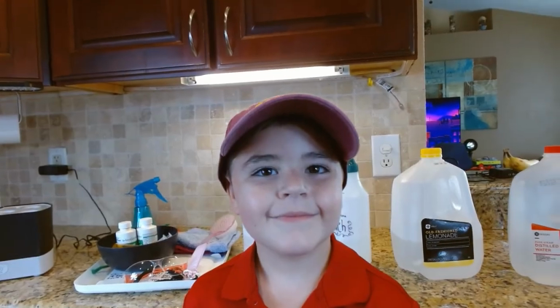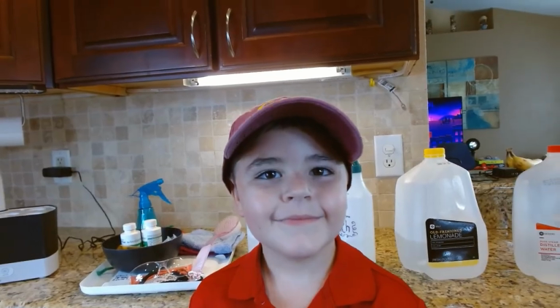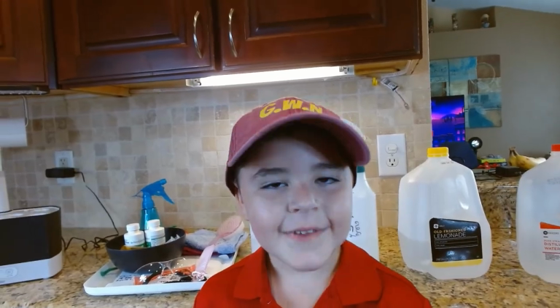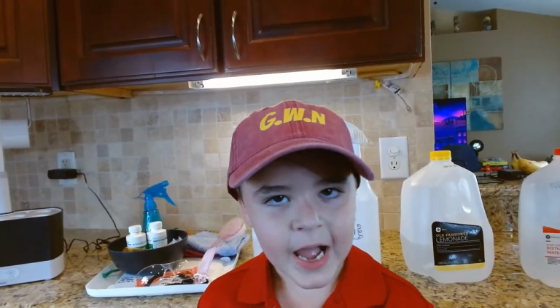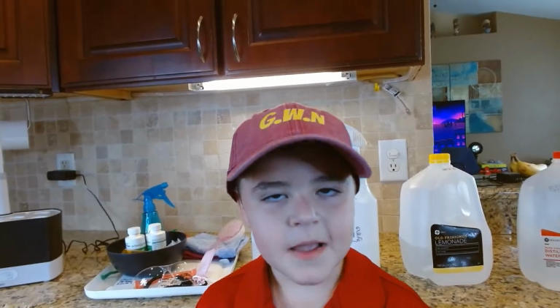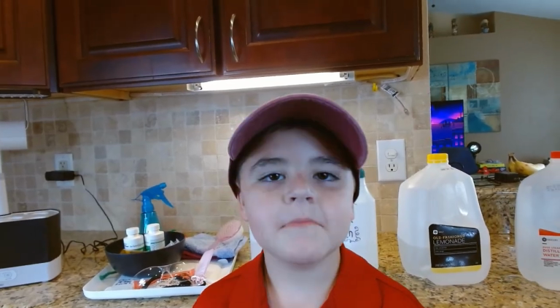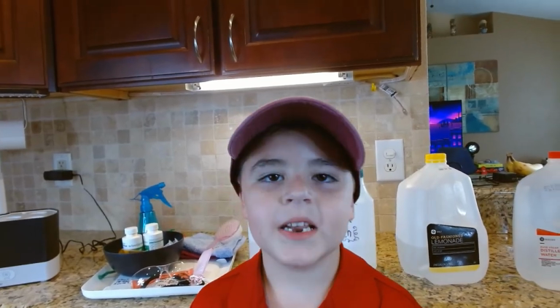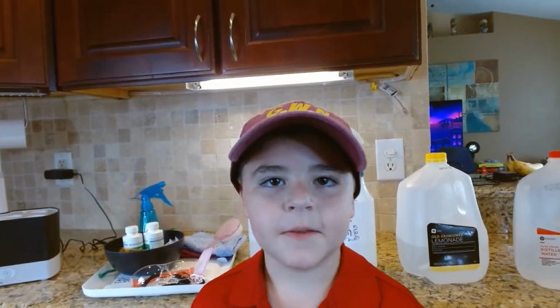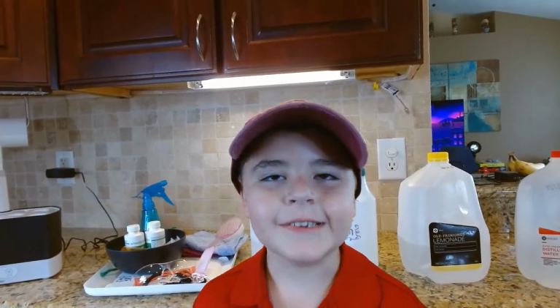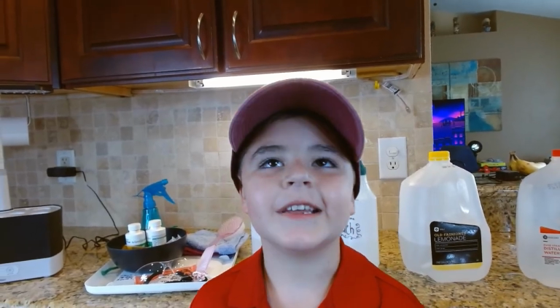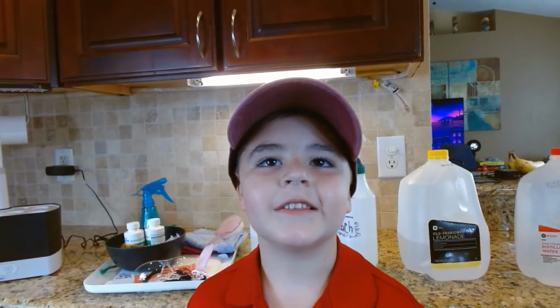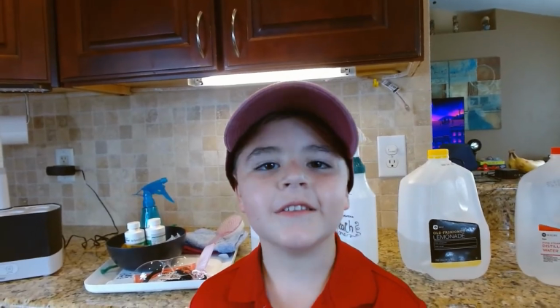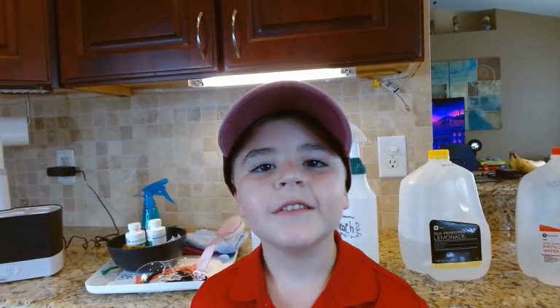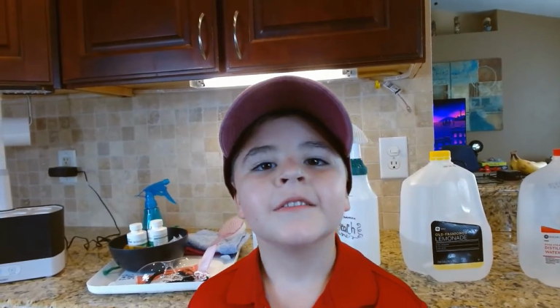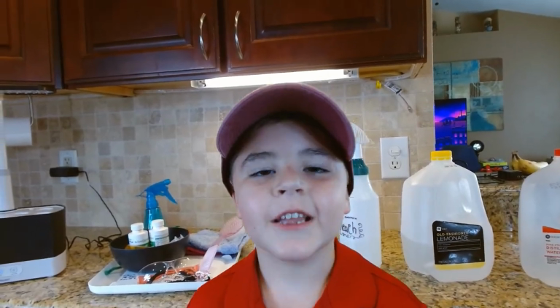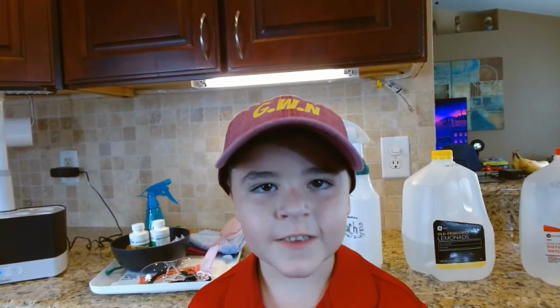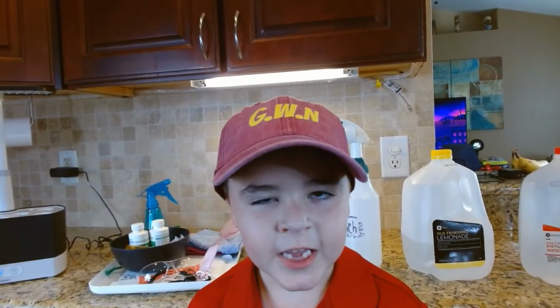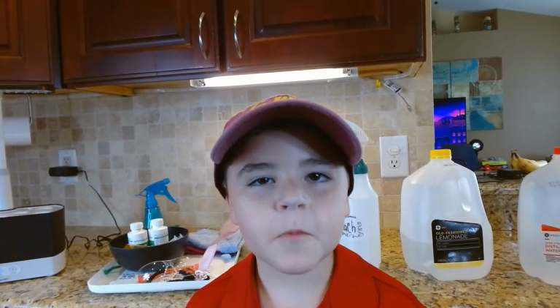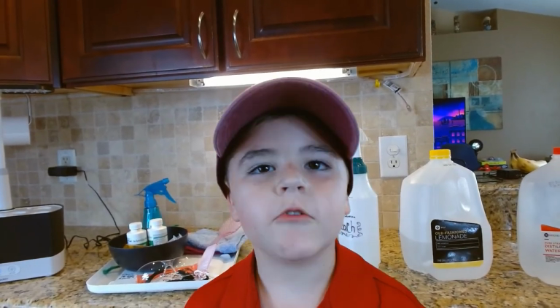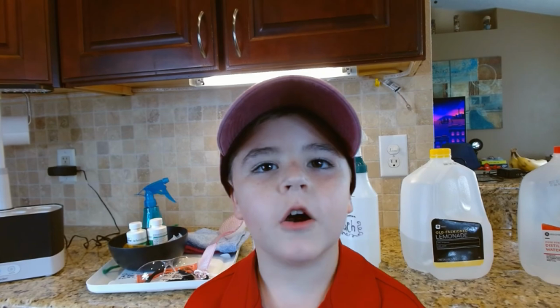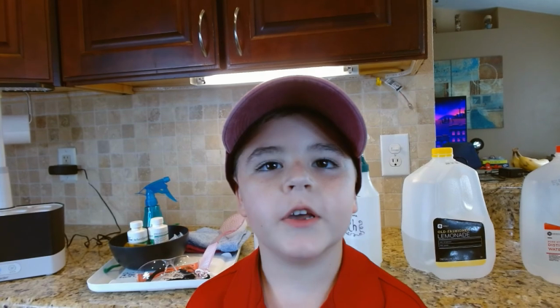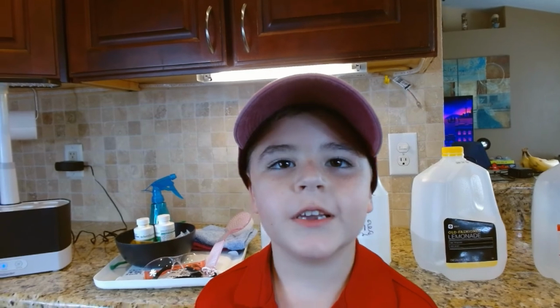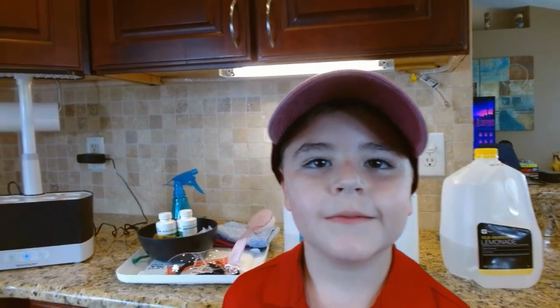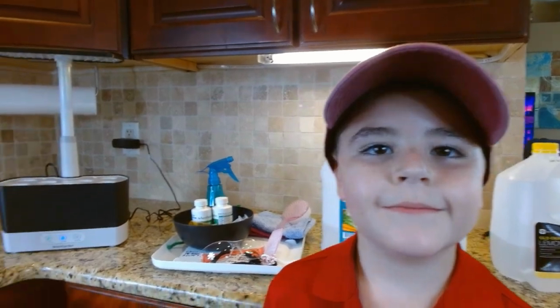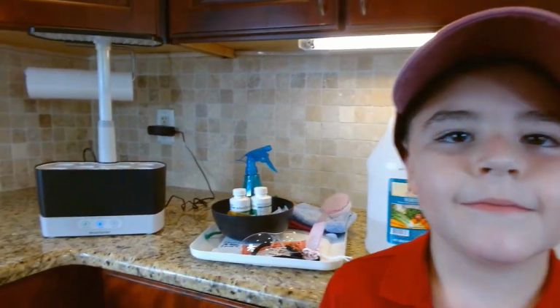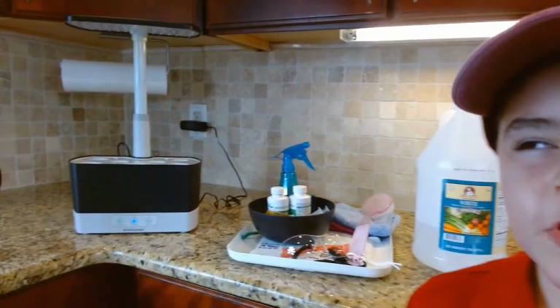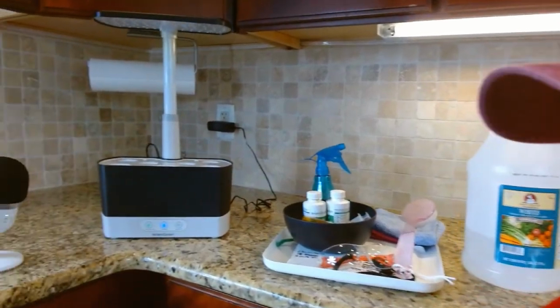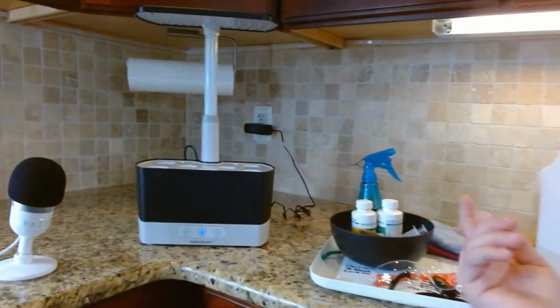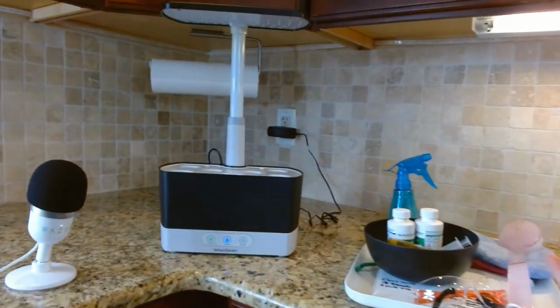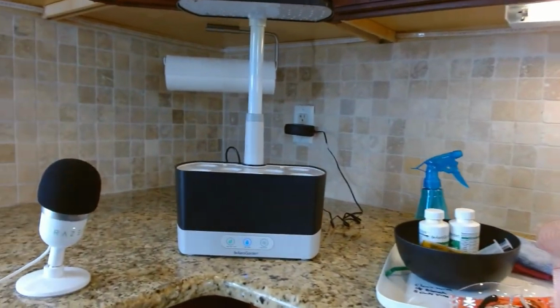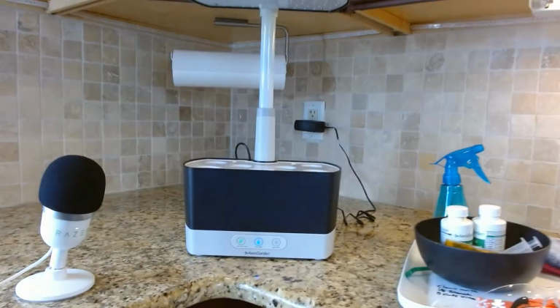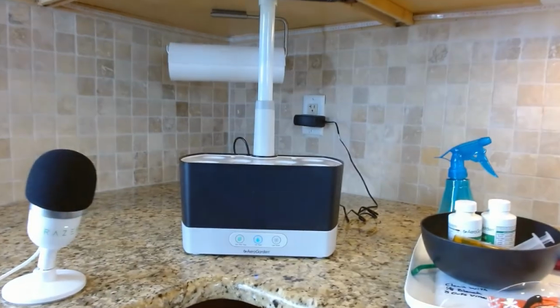Hi, my name is Nathan. Let's keep growing with this air garden.